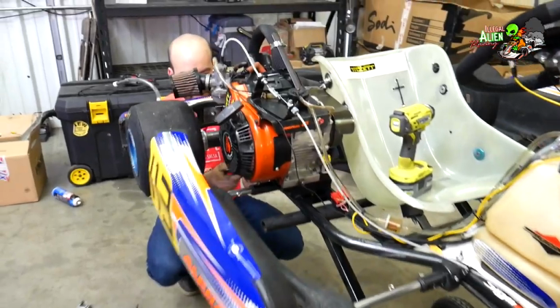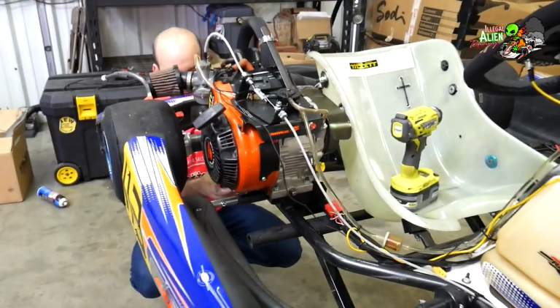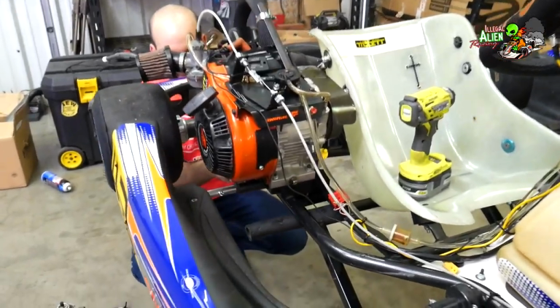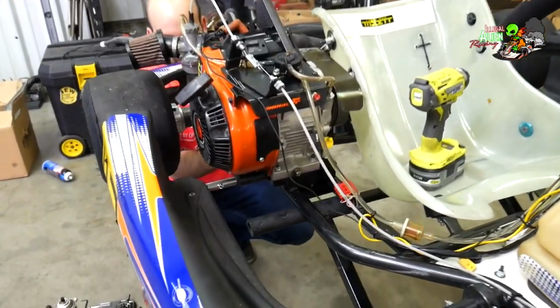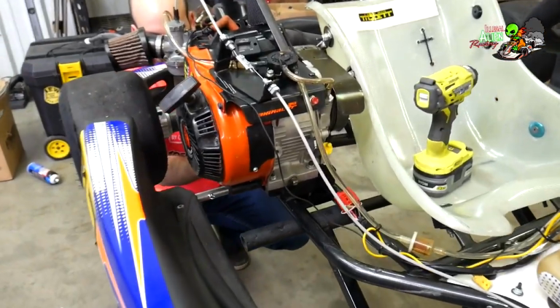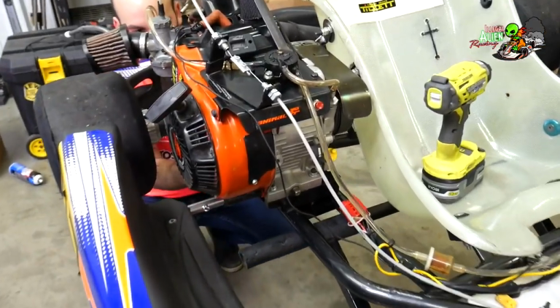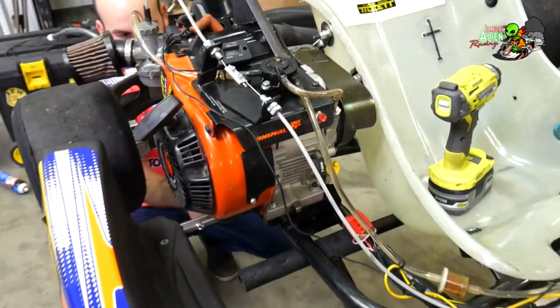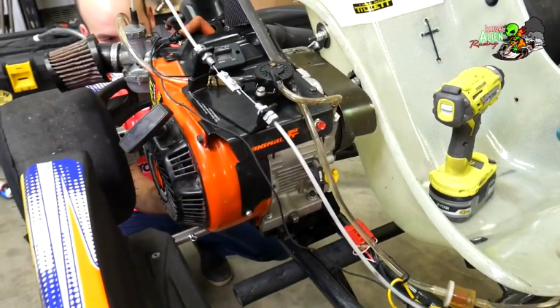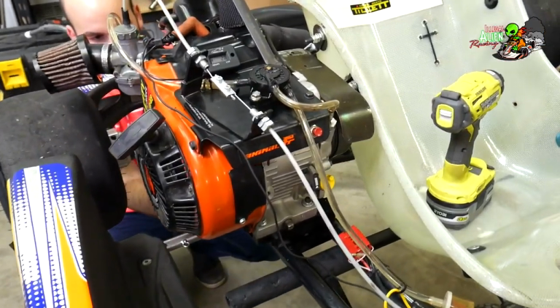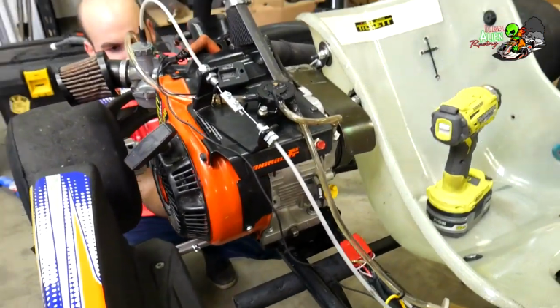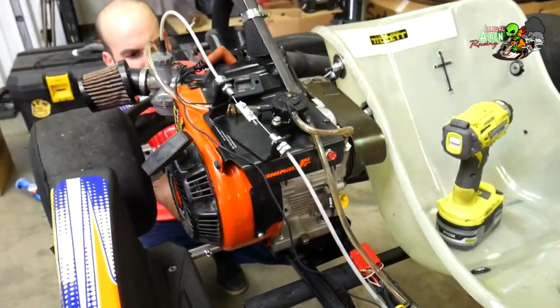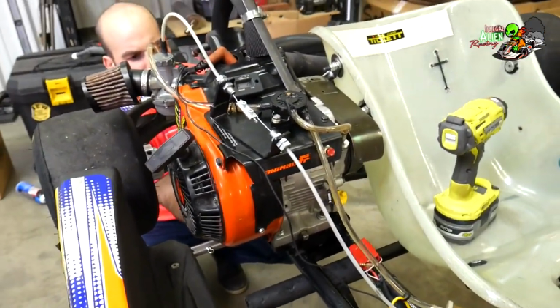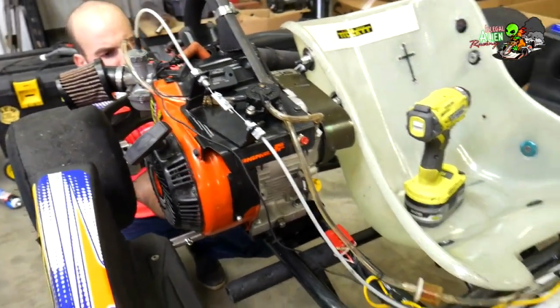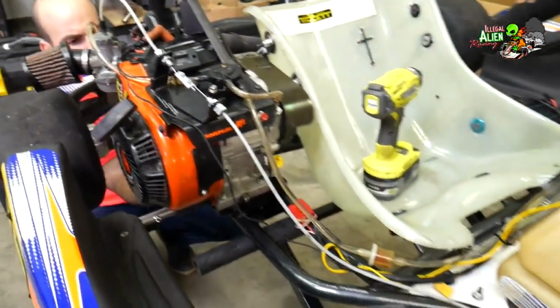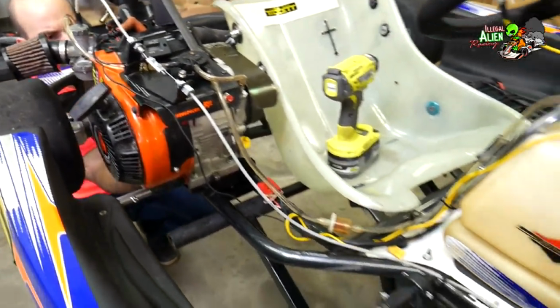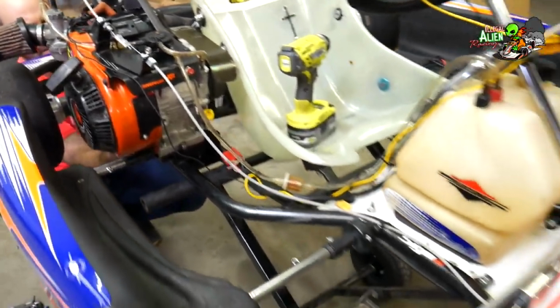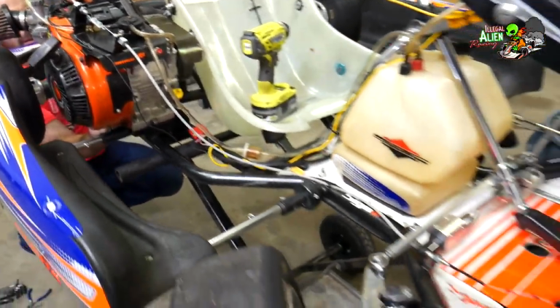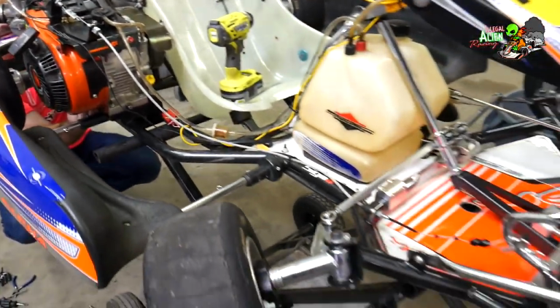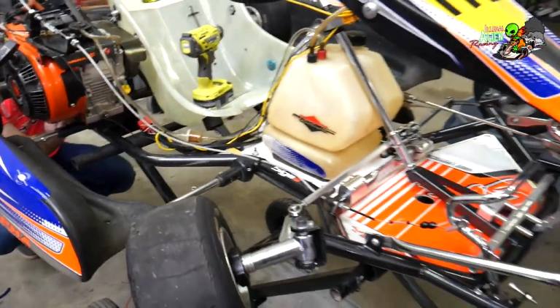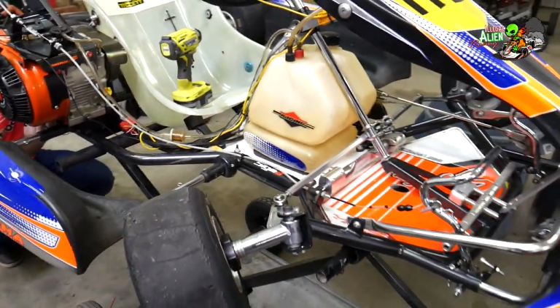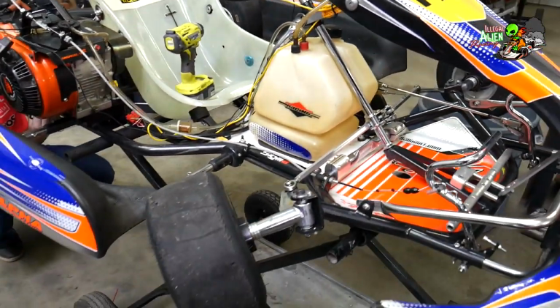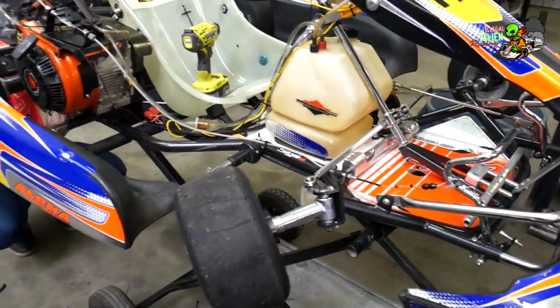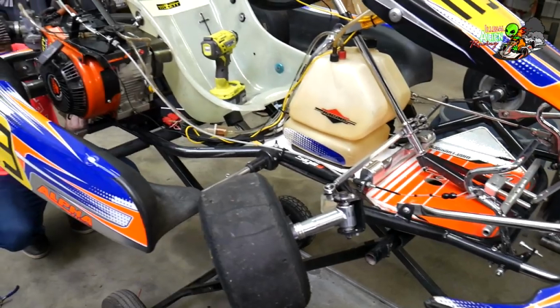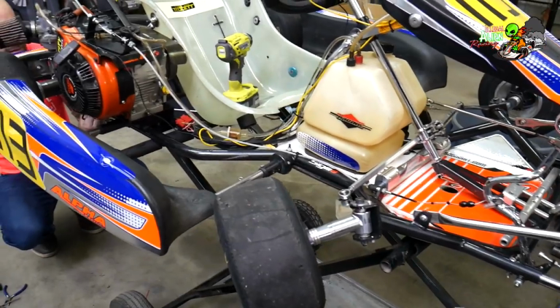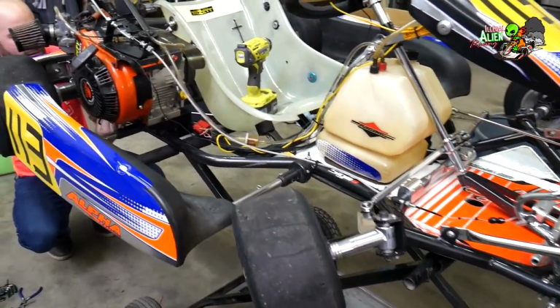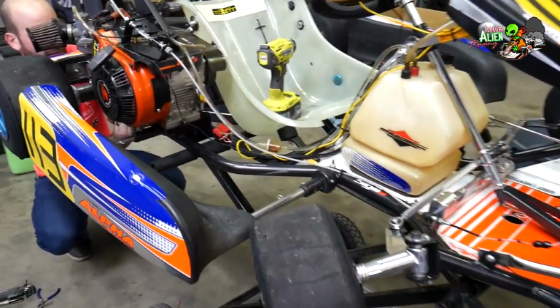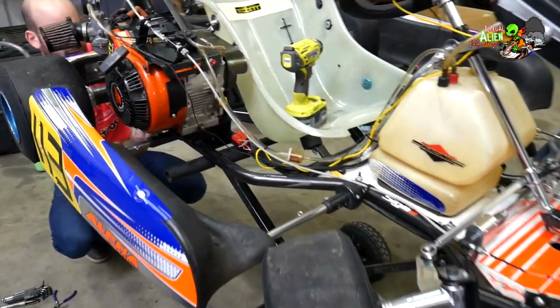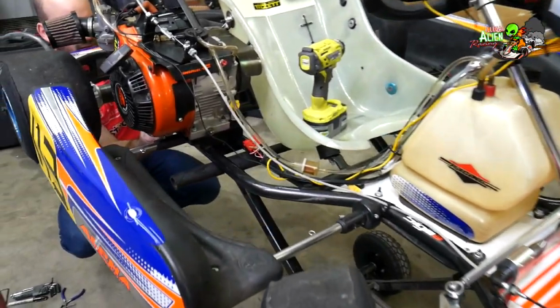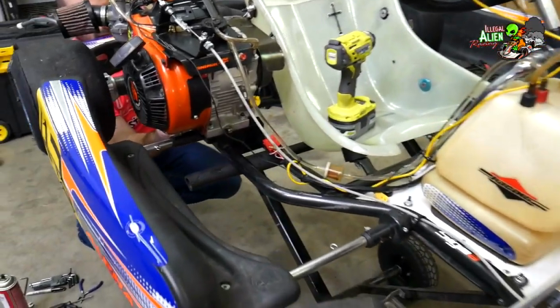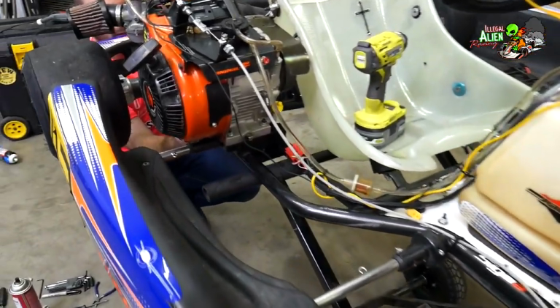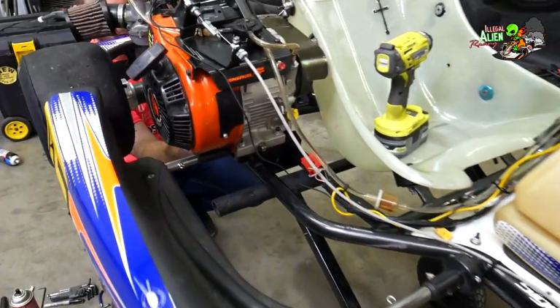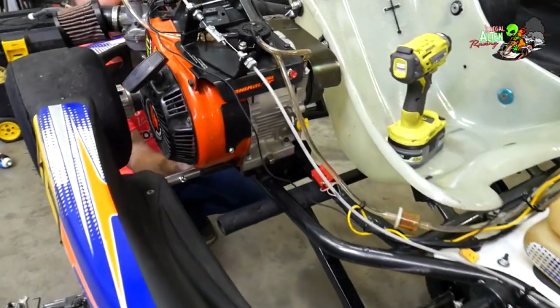Vincent's got his 206 engine back on his cart and is making some minor adjustments to it.